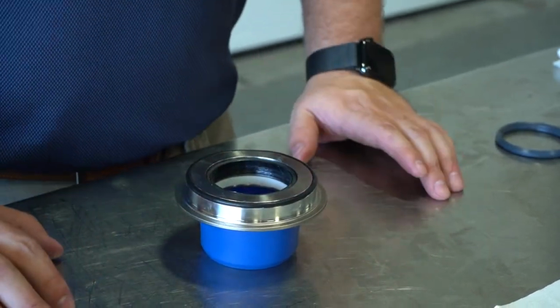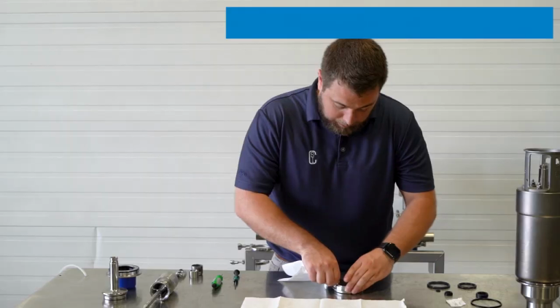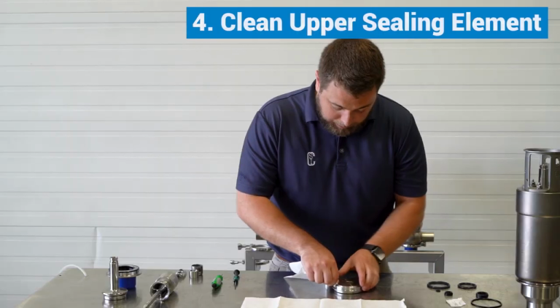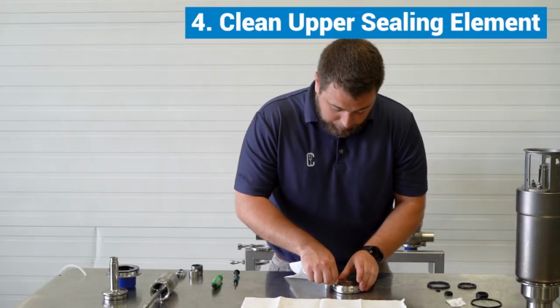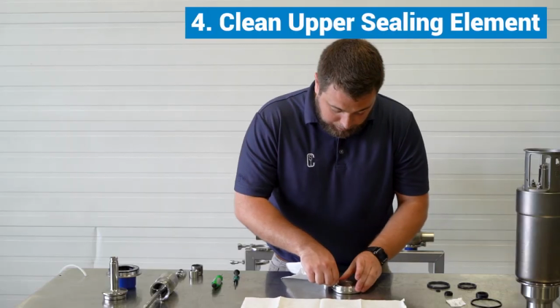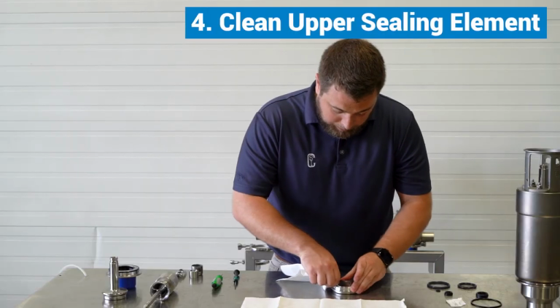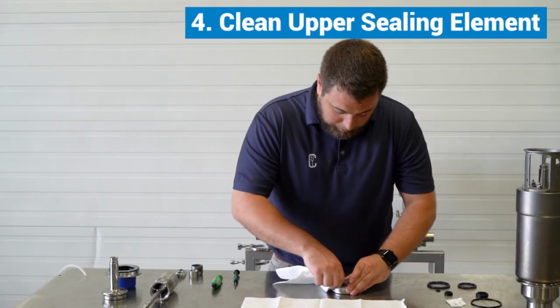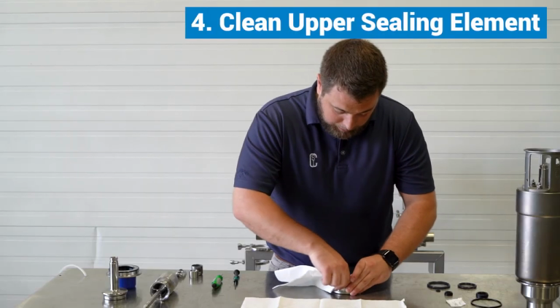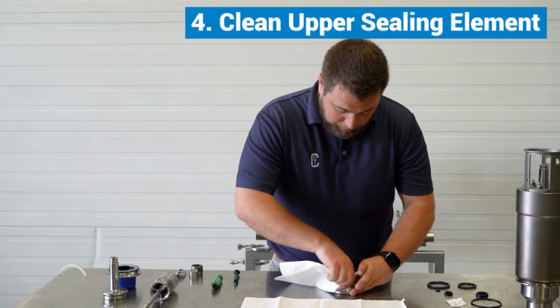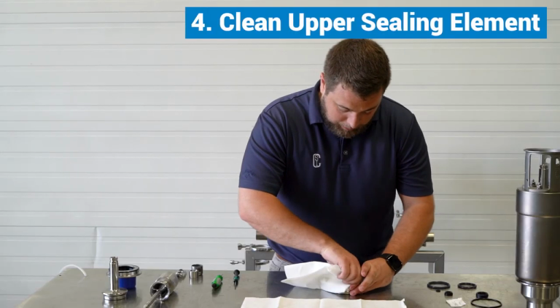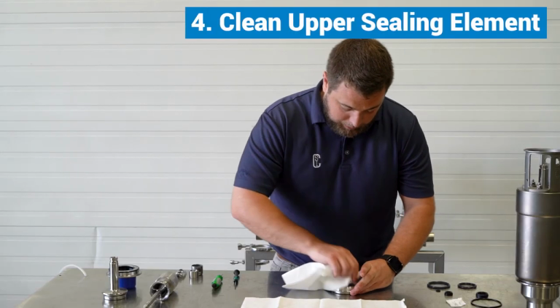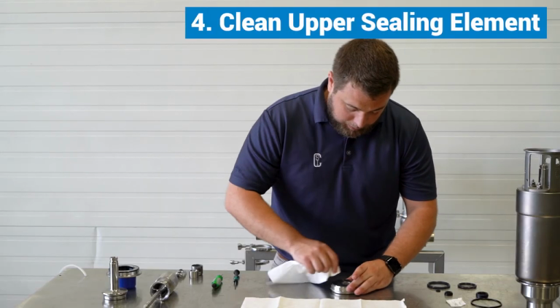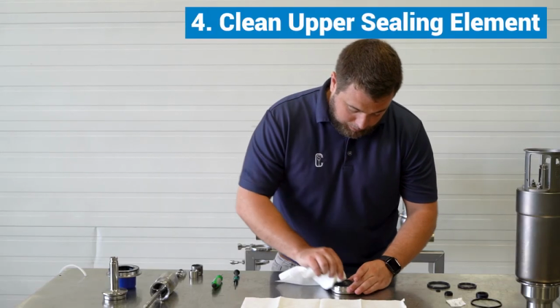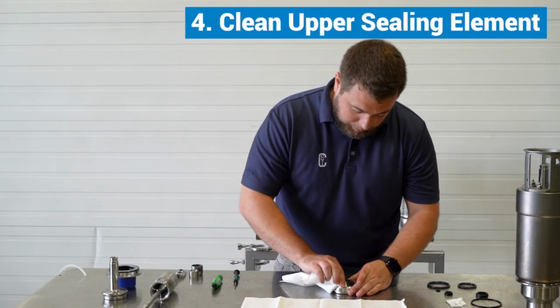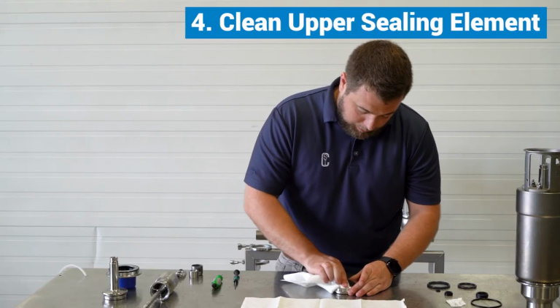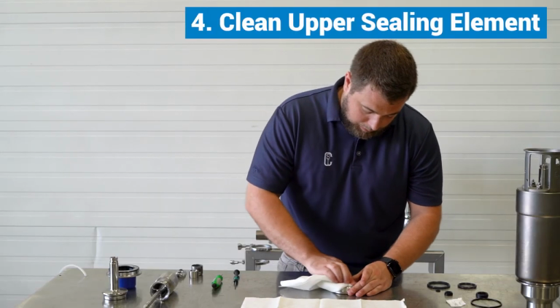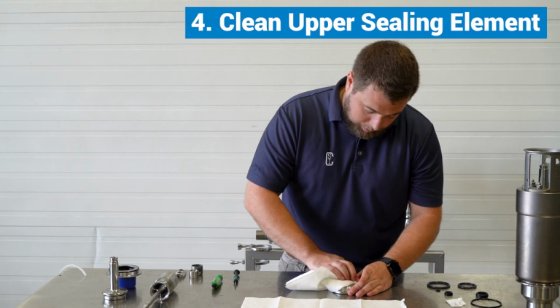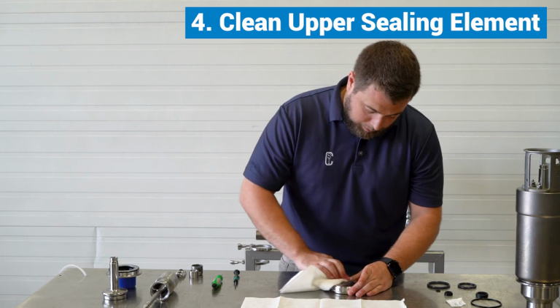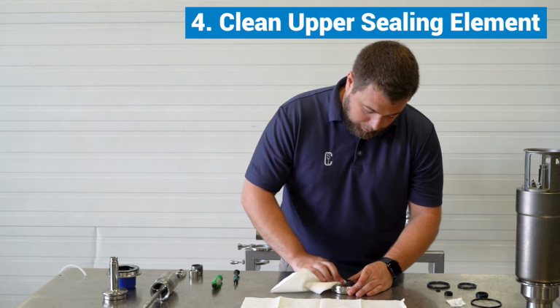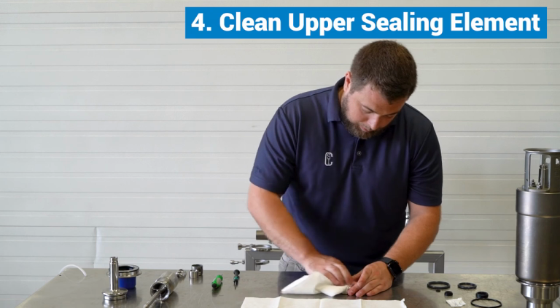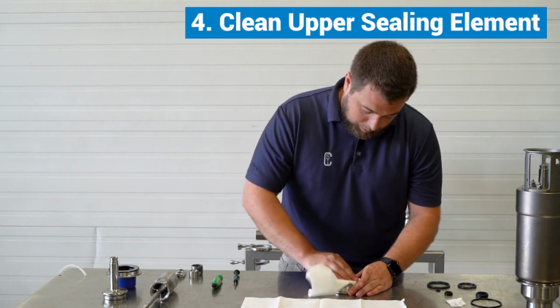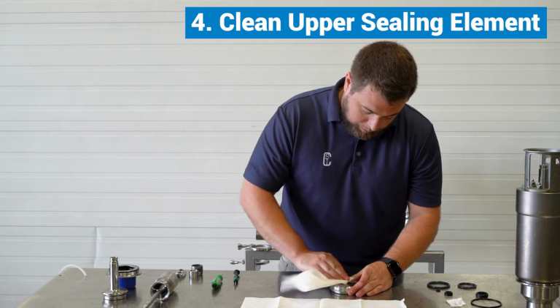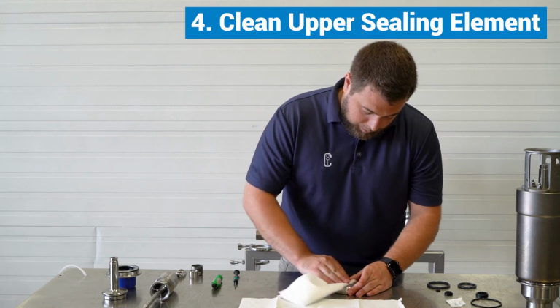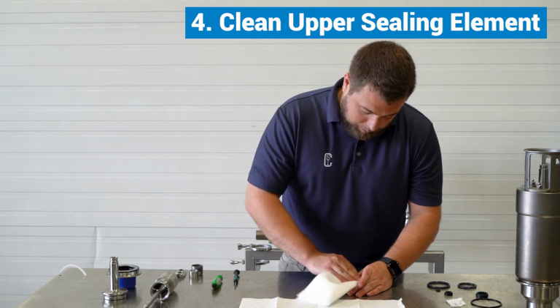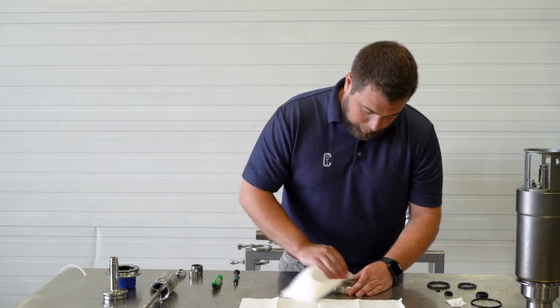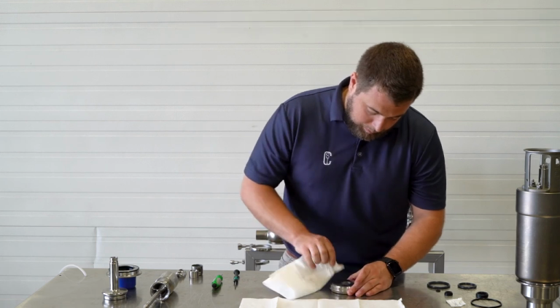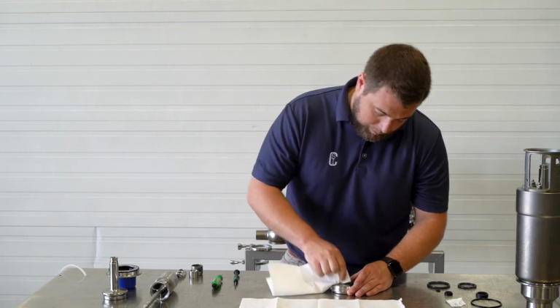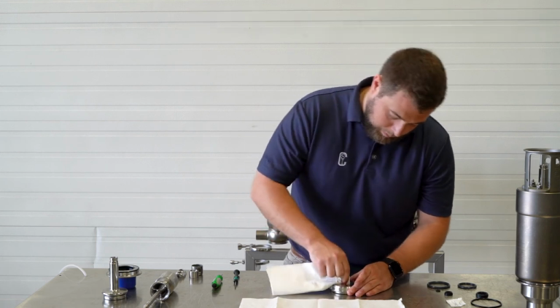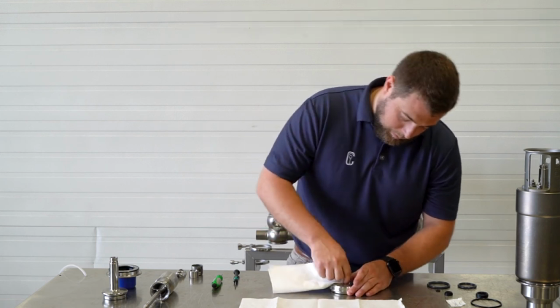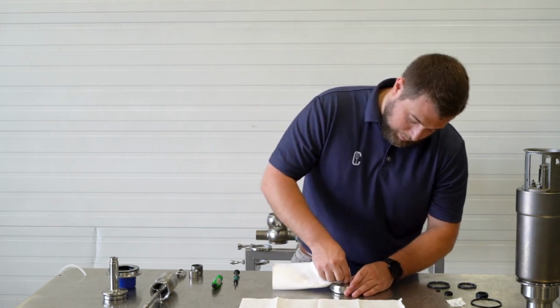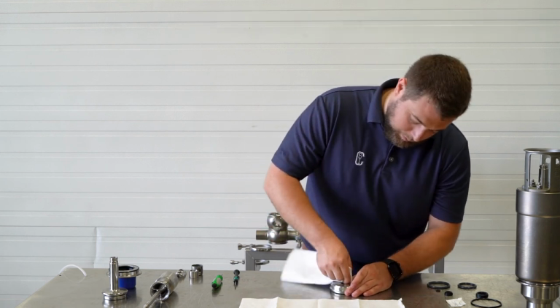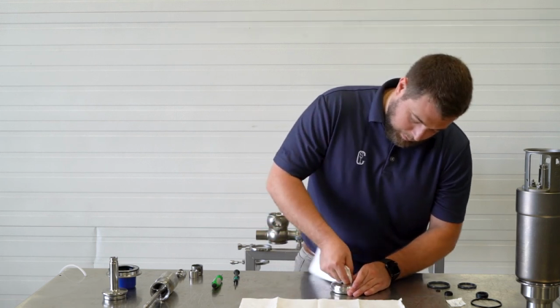Repeat the same steps with the upper sealing element: clean, lubricate, and replace.